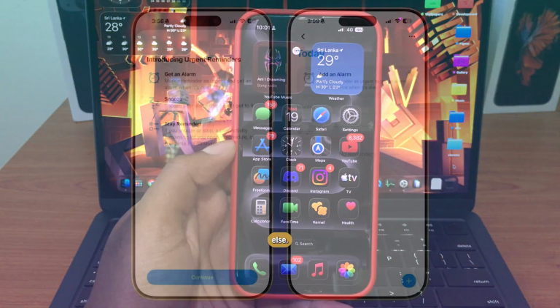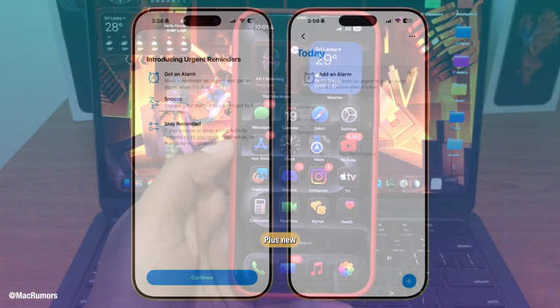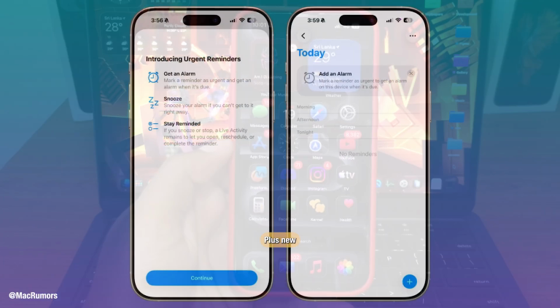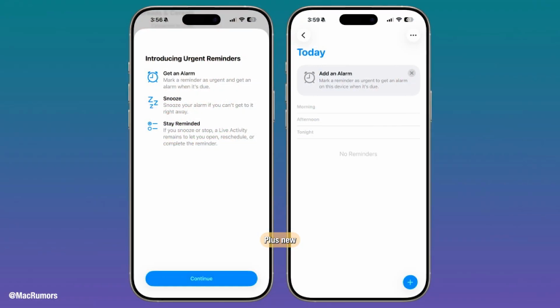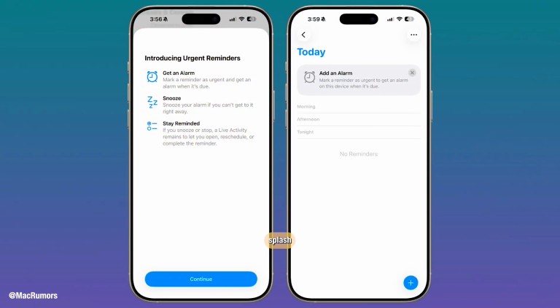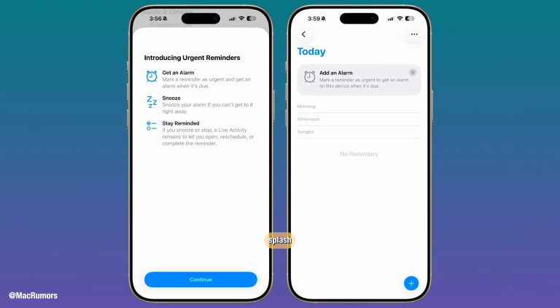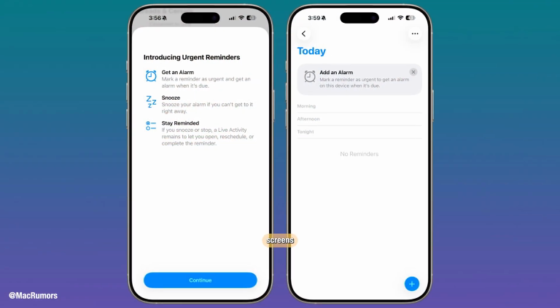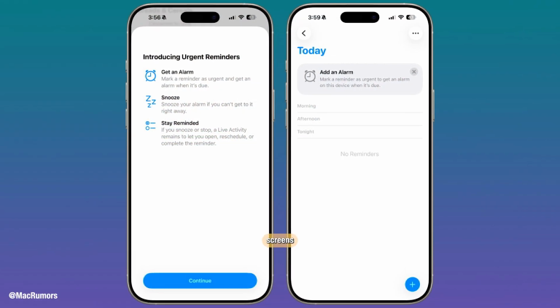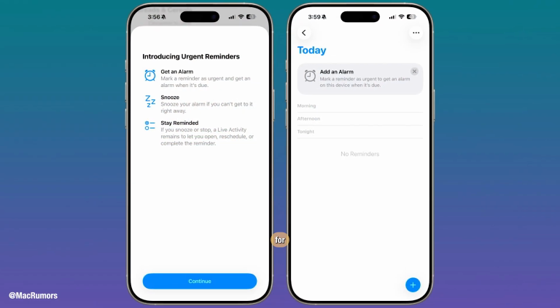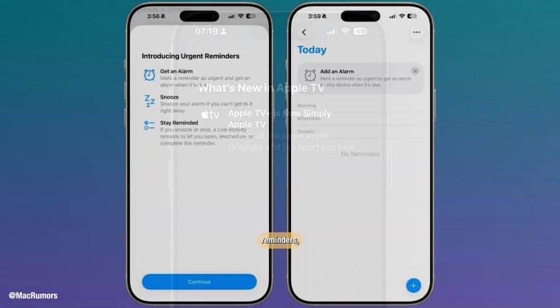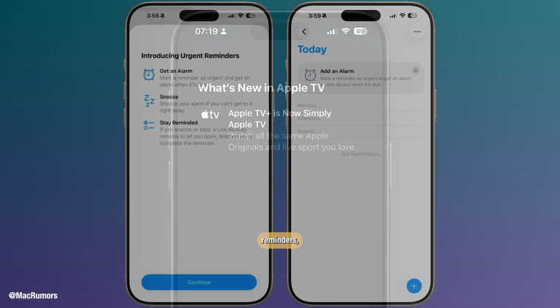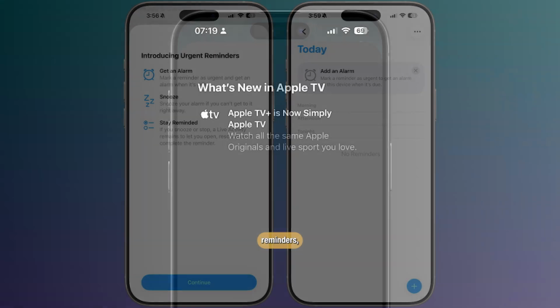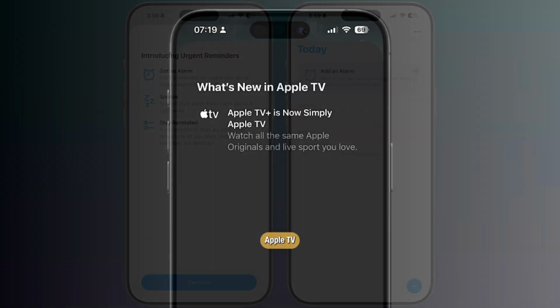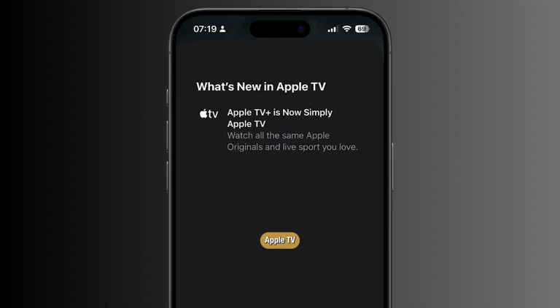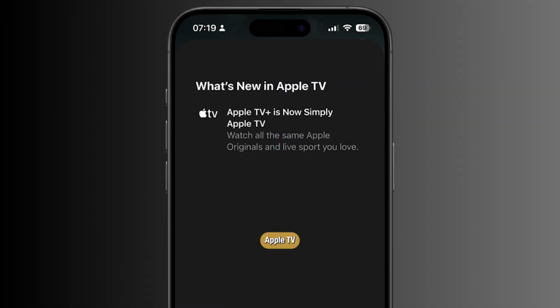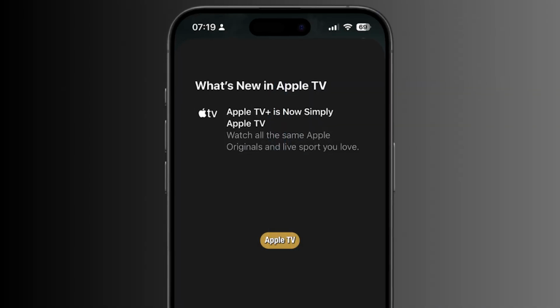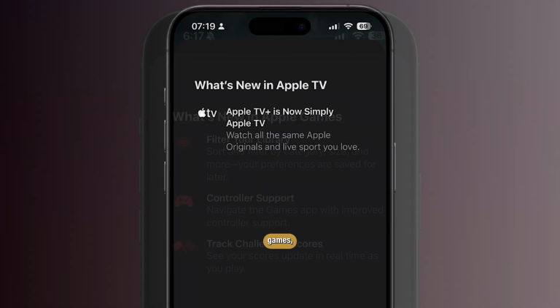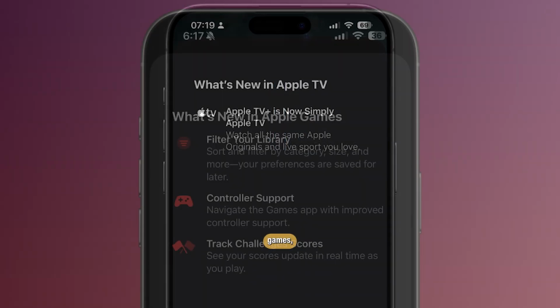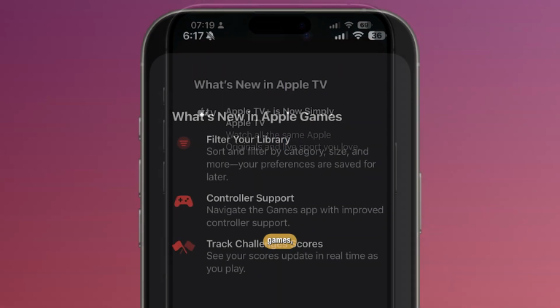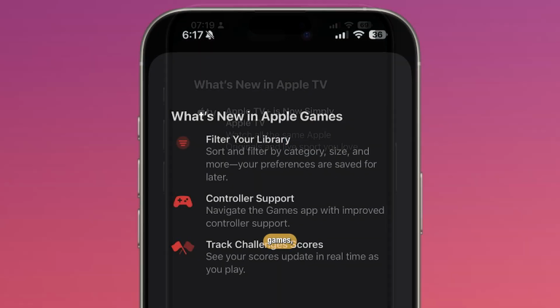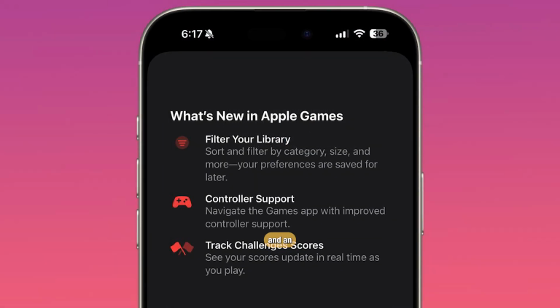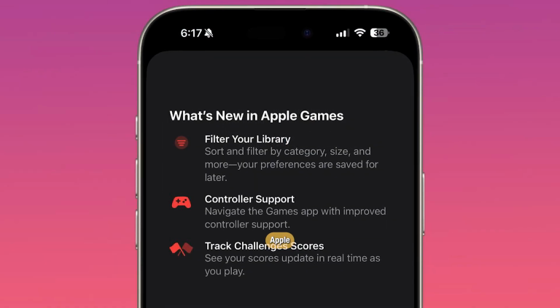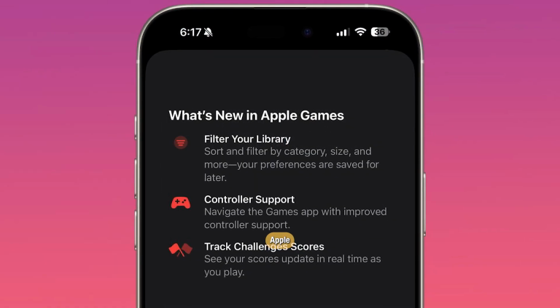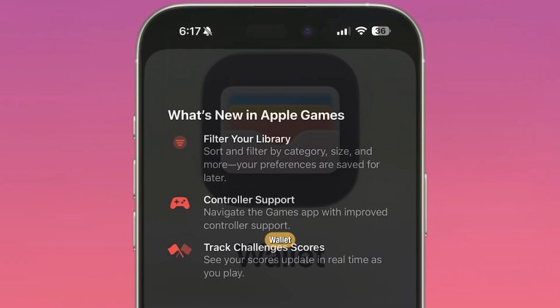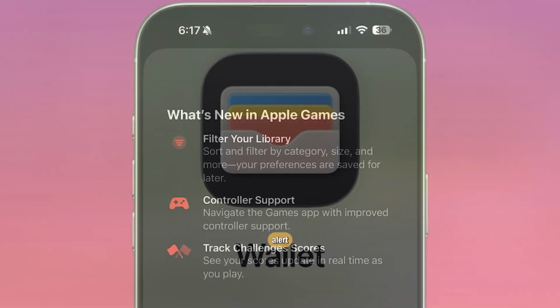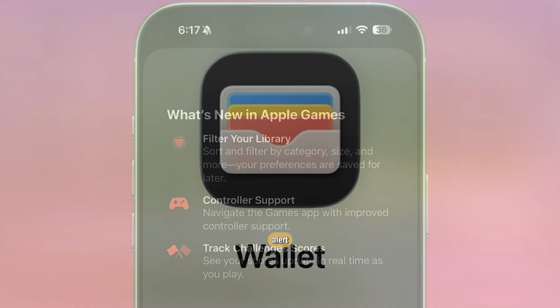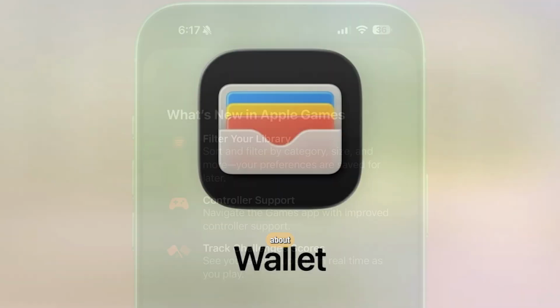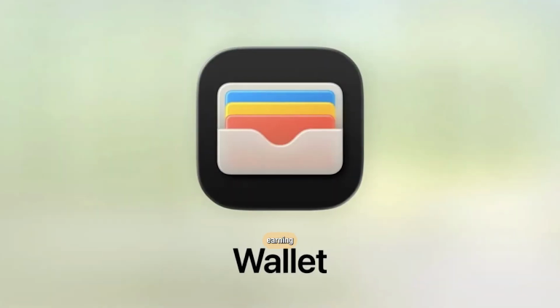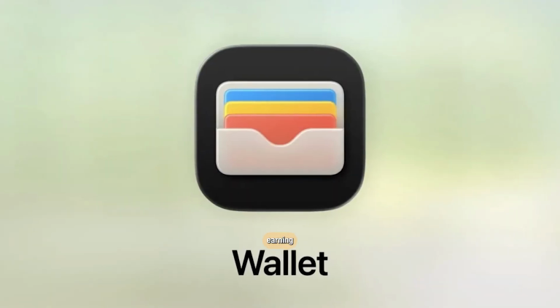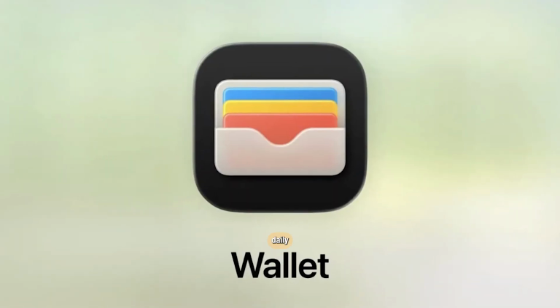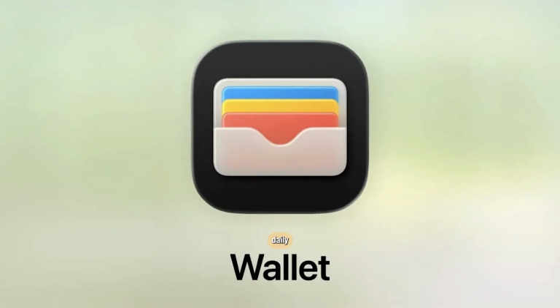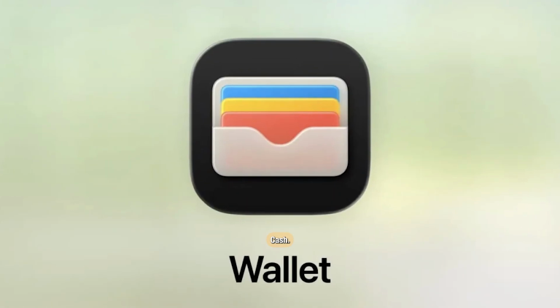Plus, new splash screens for Reminders, Apple TV, and Games, and an Apple Wallet alert about earning Daily Cash.